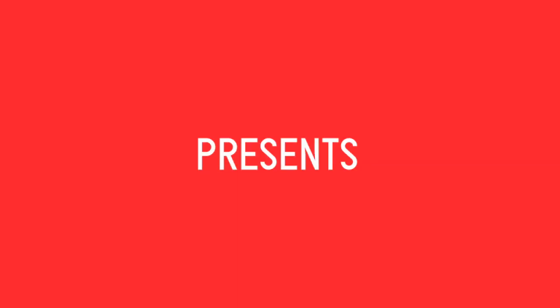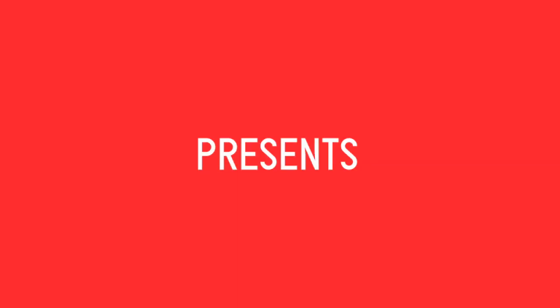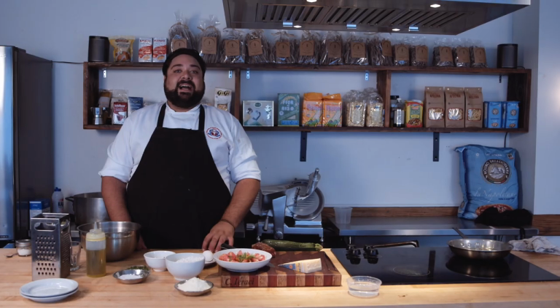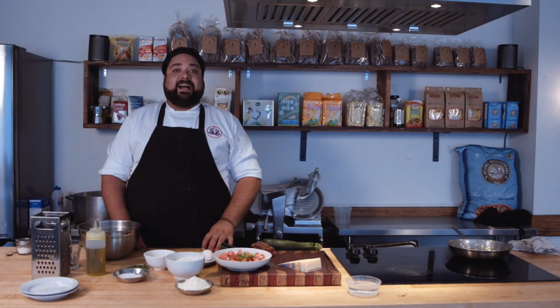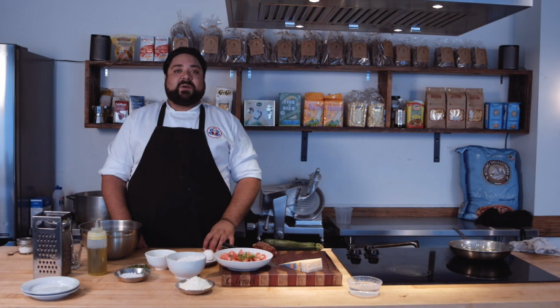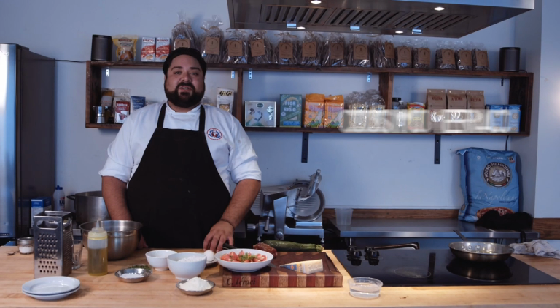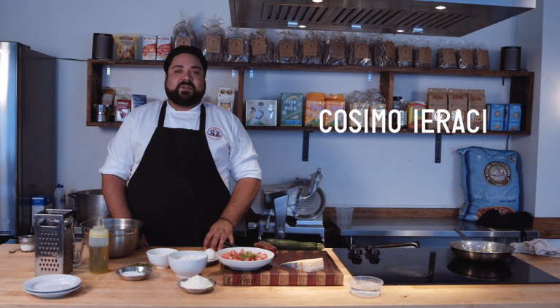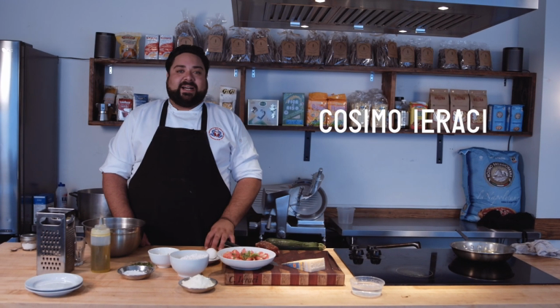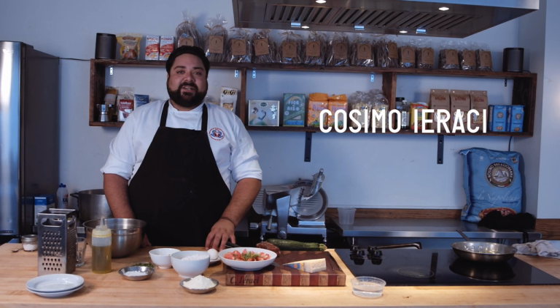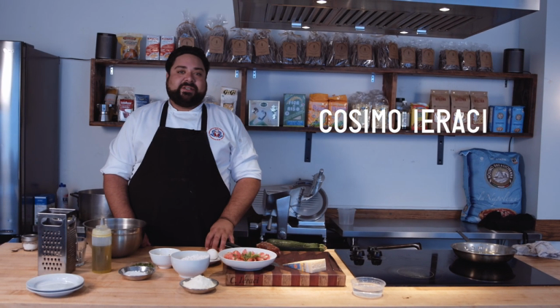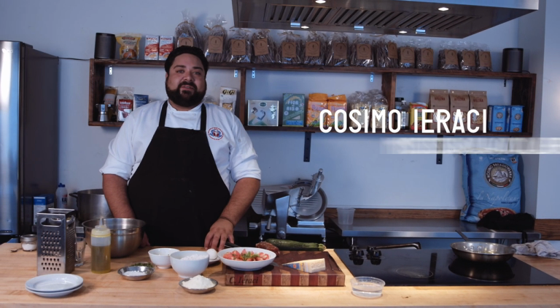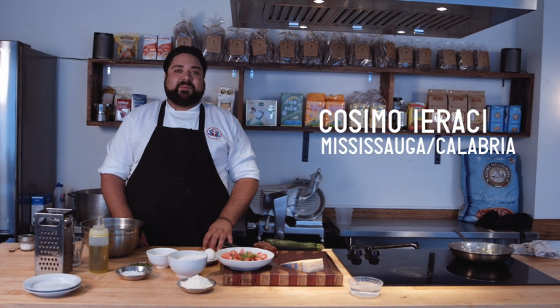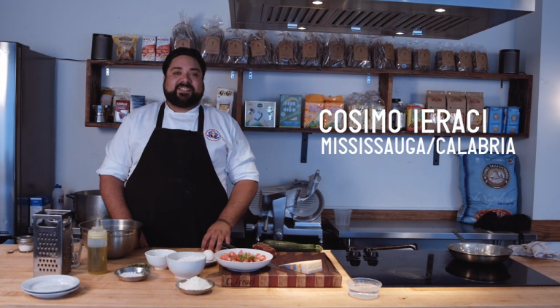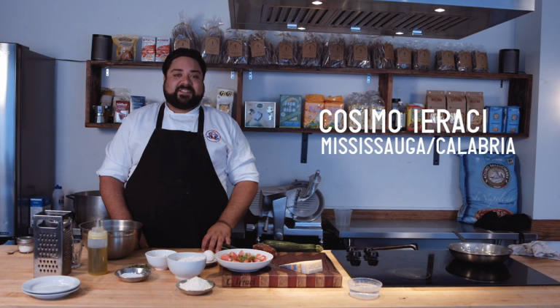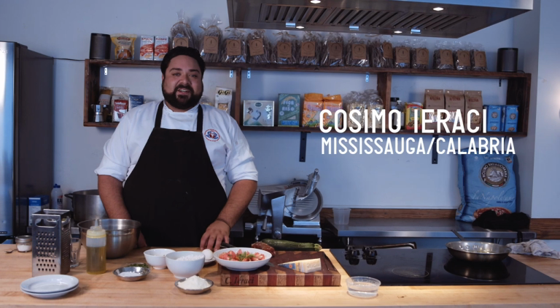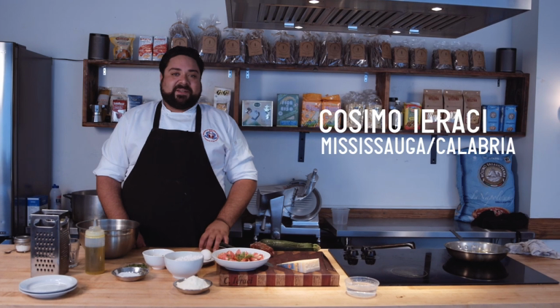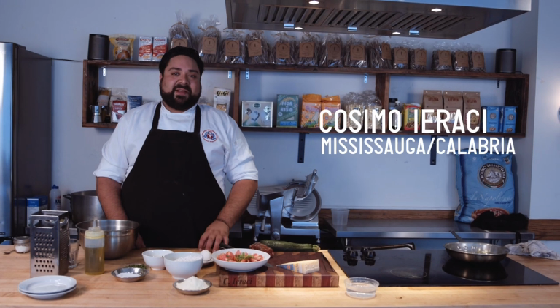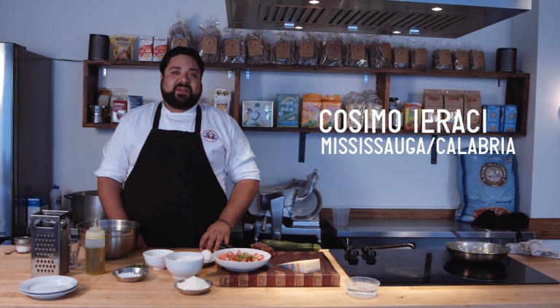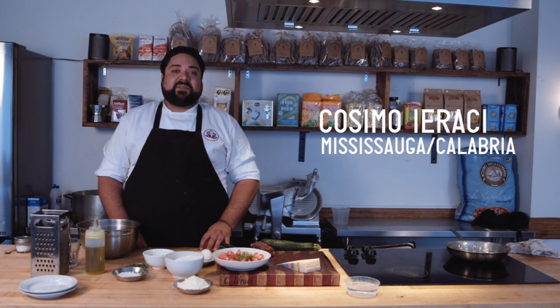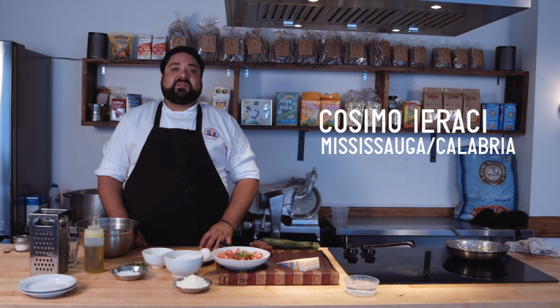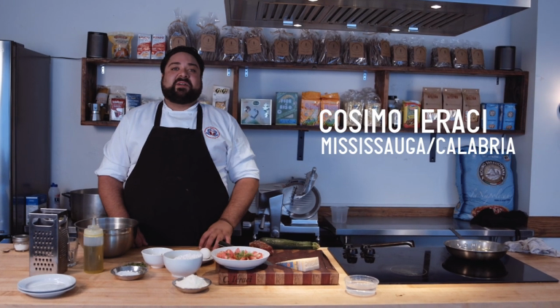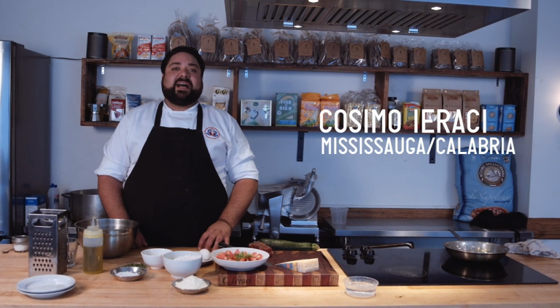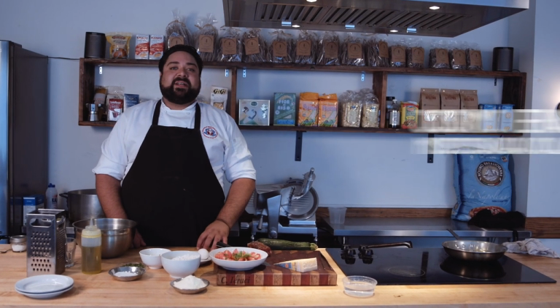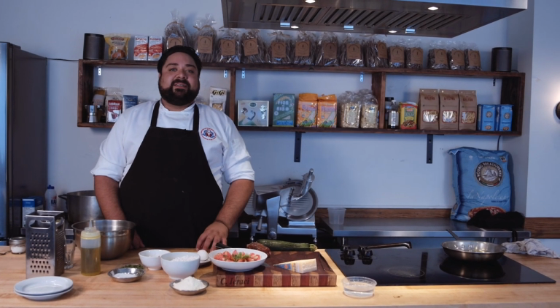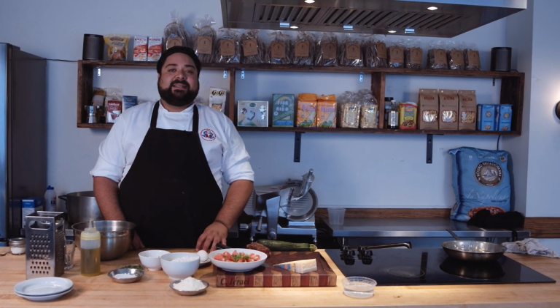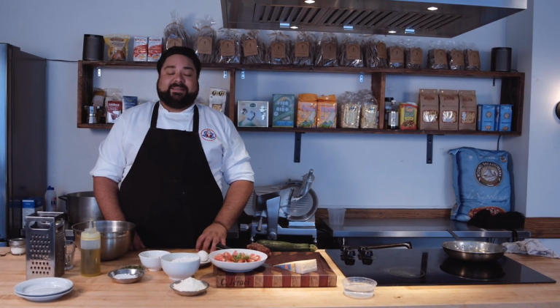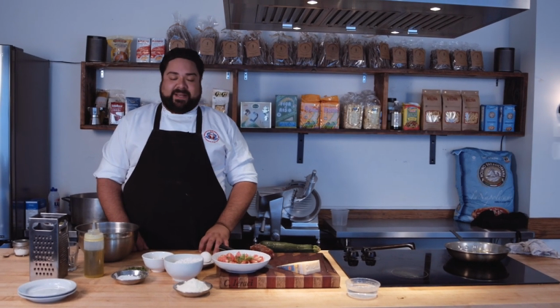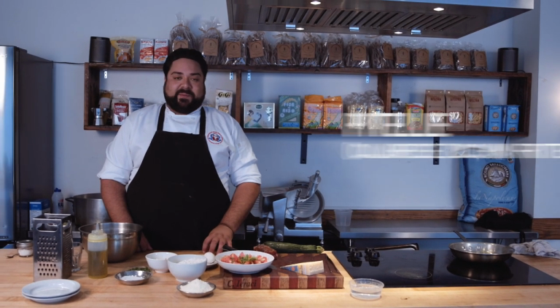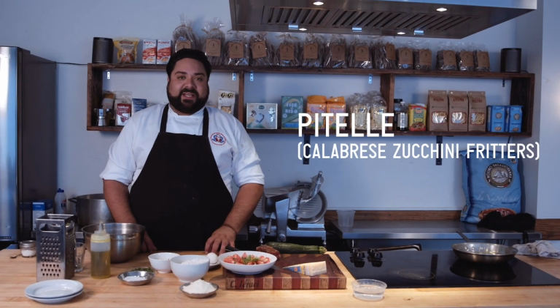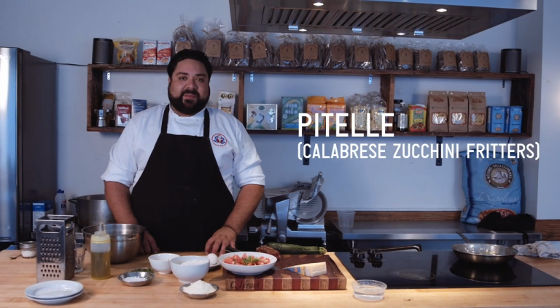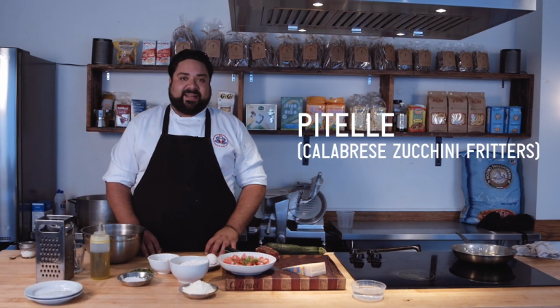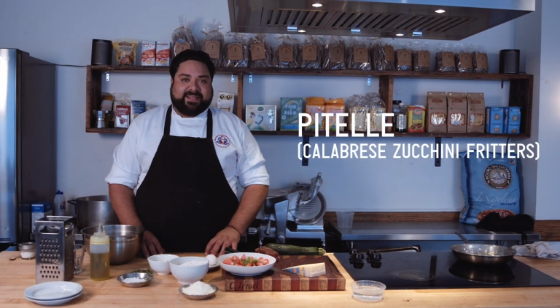Hi, I'm Cosmo Yerachi. I'm from Mississauga. My family's from Calabria. Today we're making patelle.